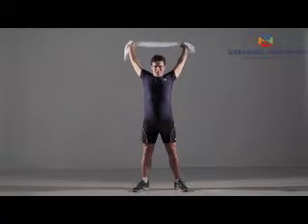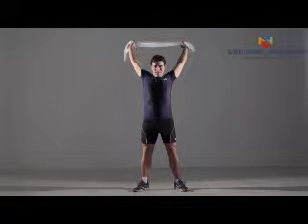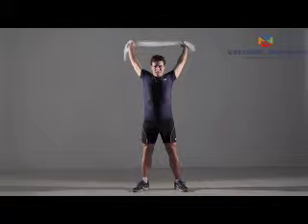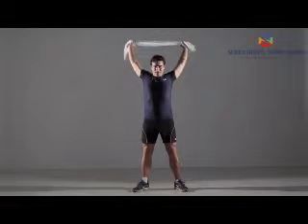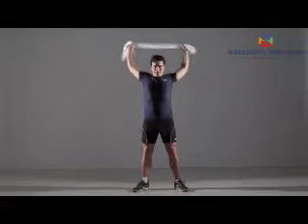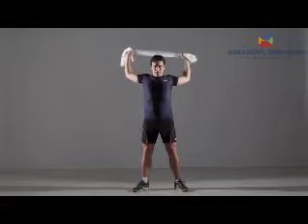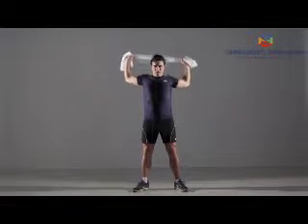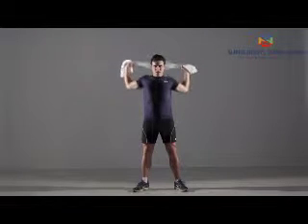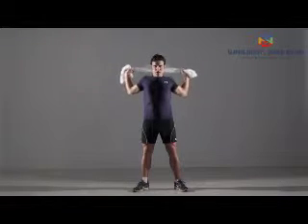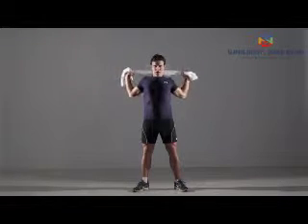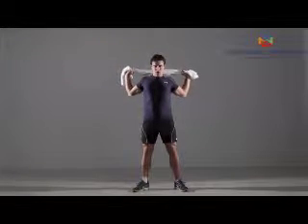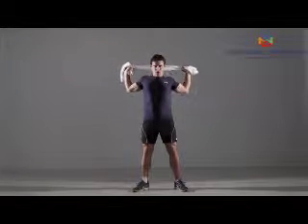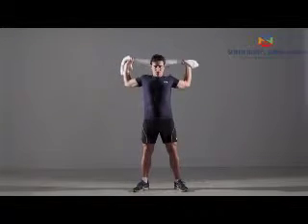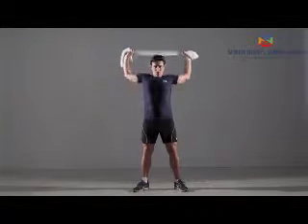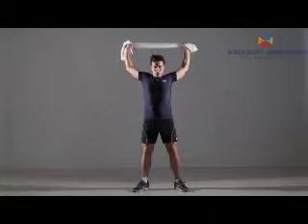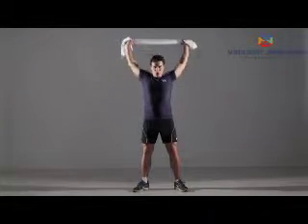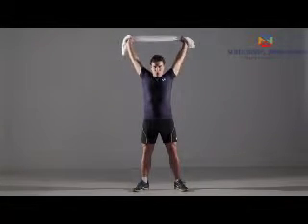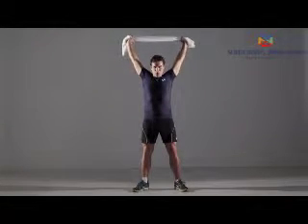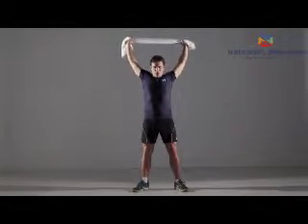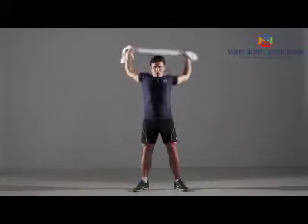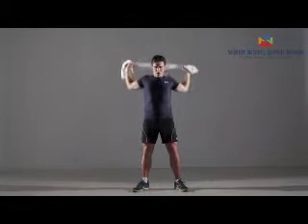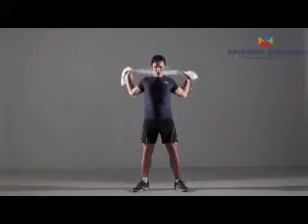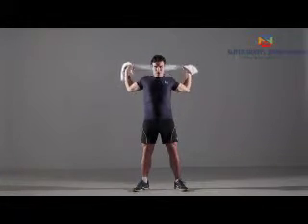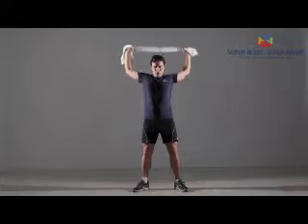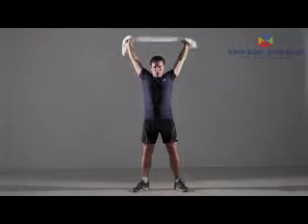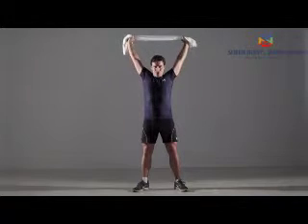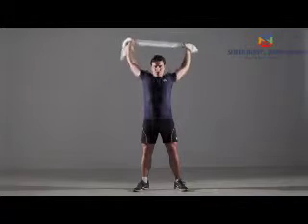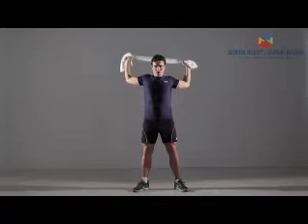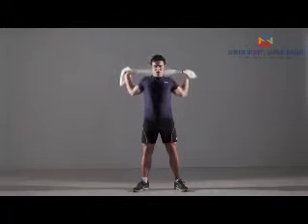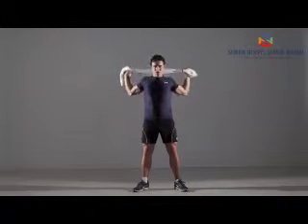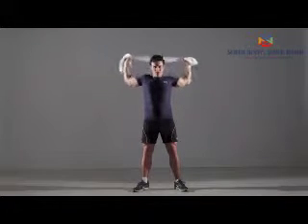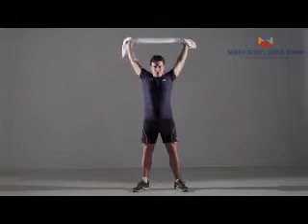While holding the towel stretched tight, lower it to the back of your shoulders. Lift your arms back up to the position behind your head. That's one repetition.